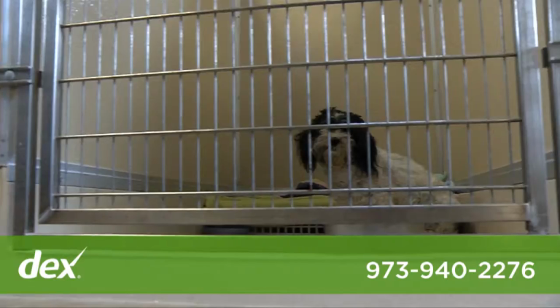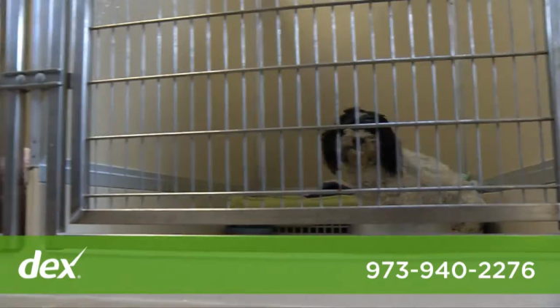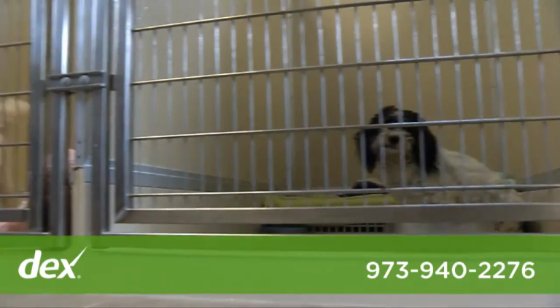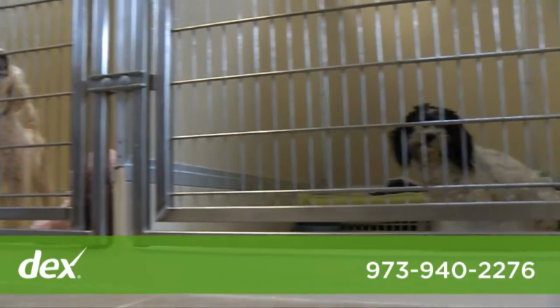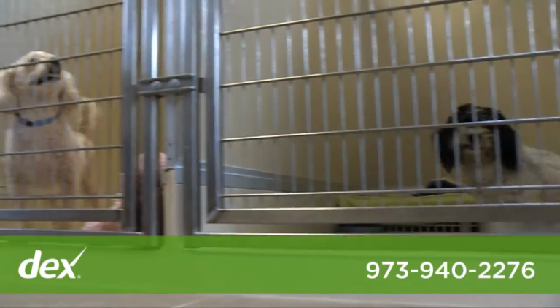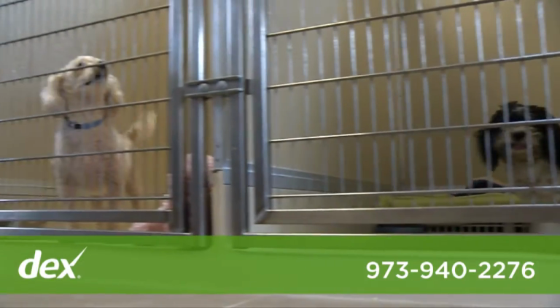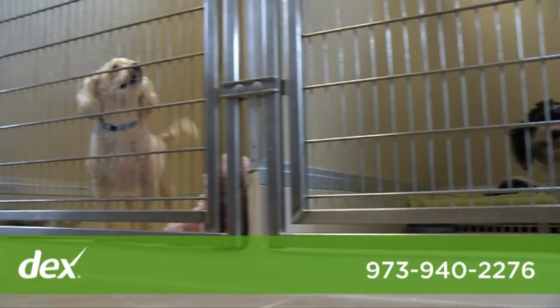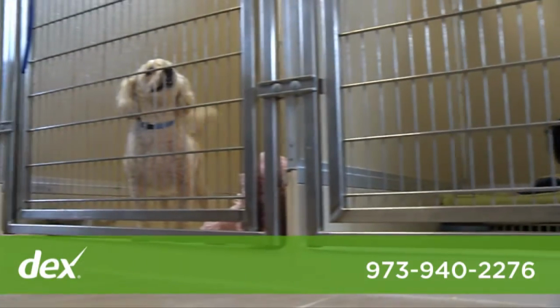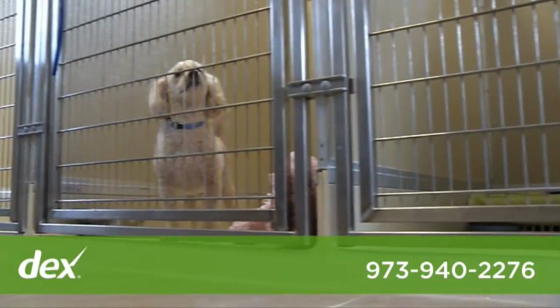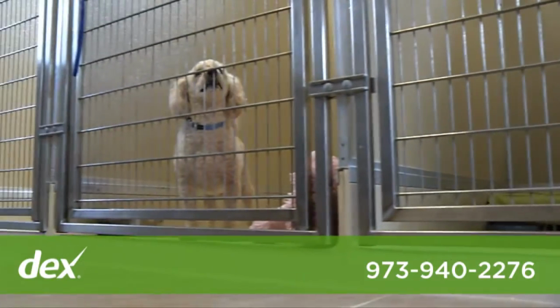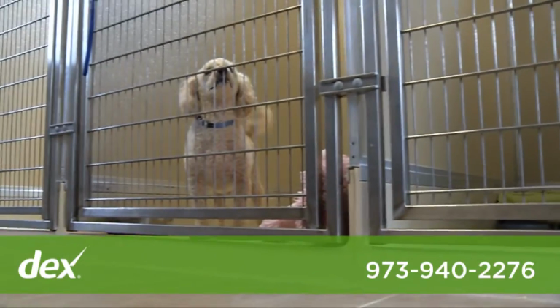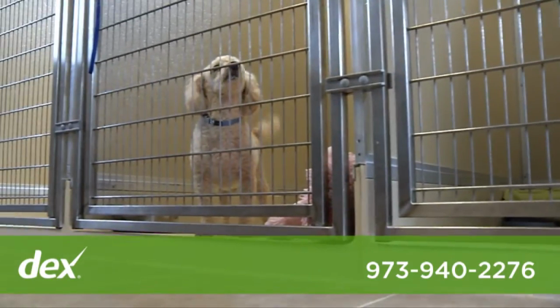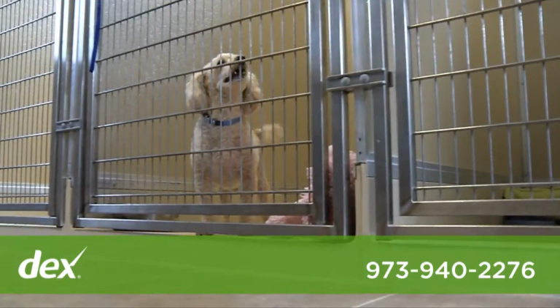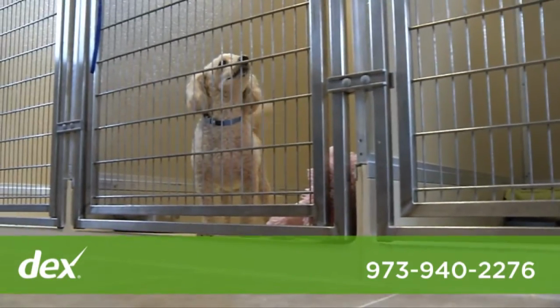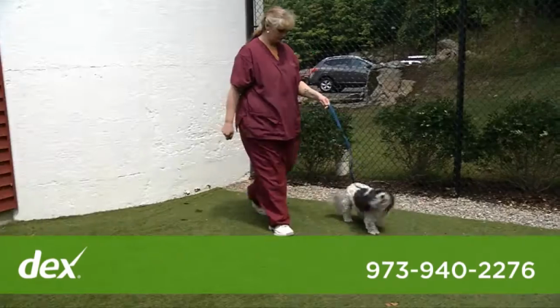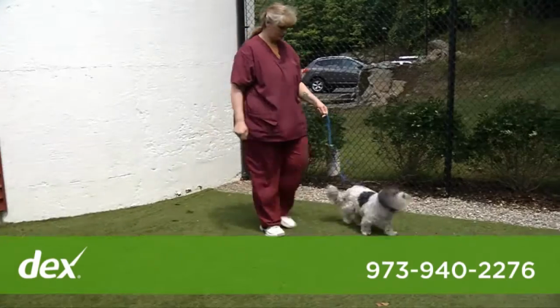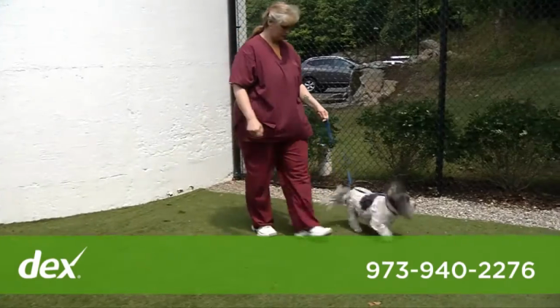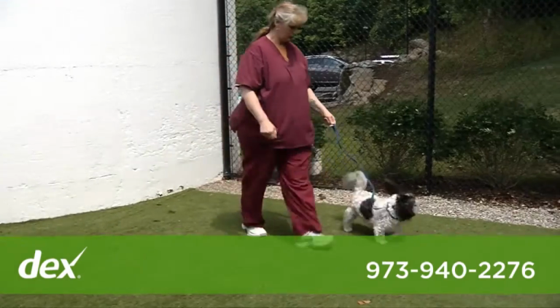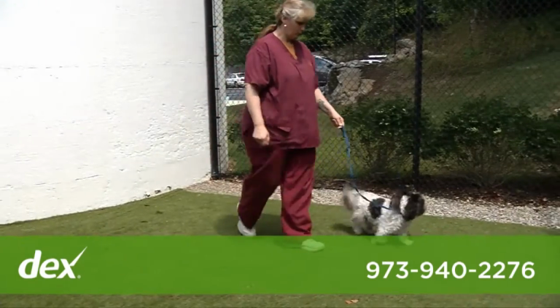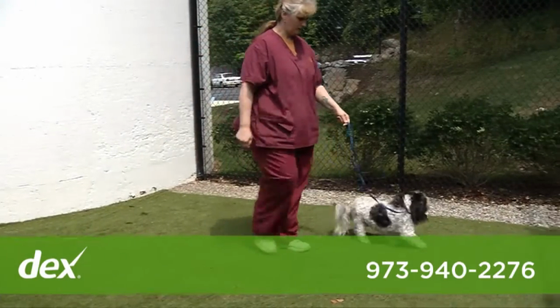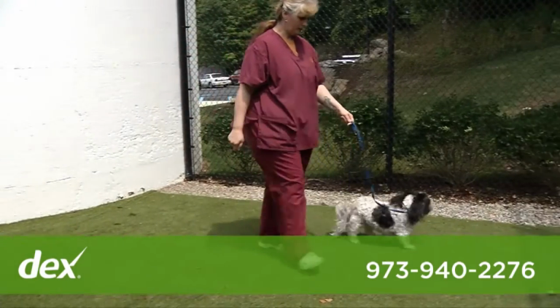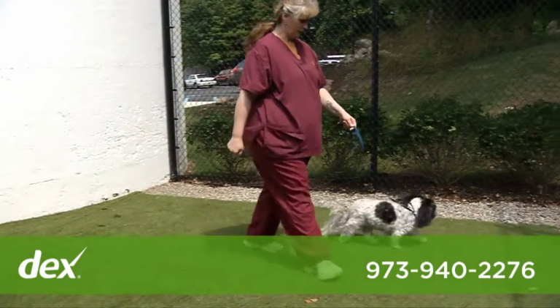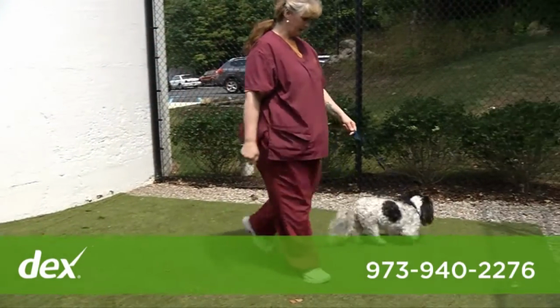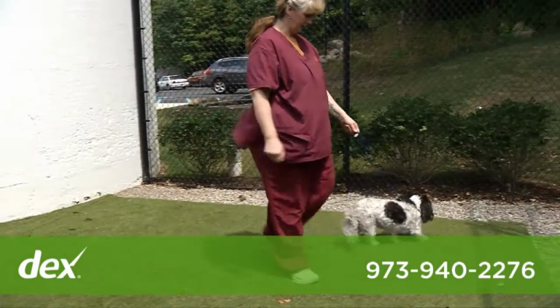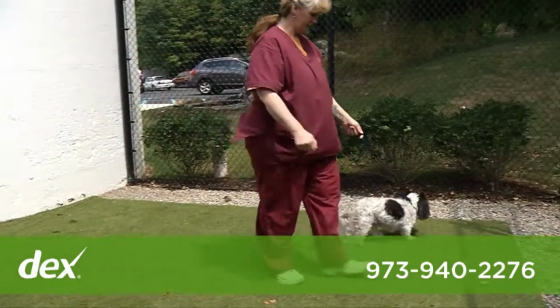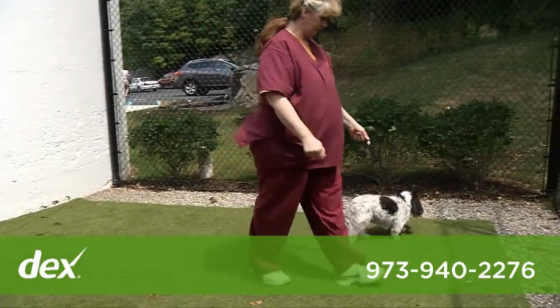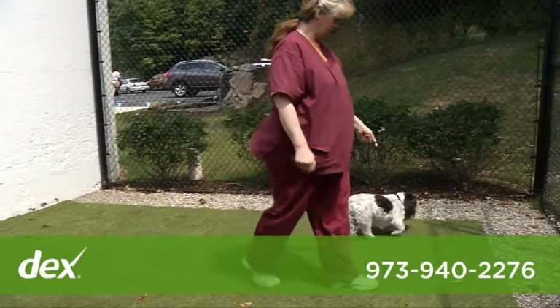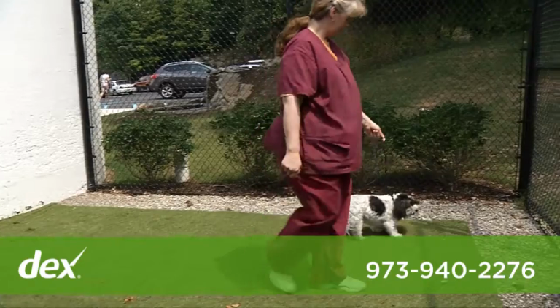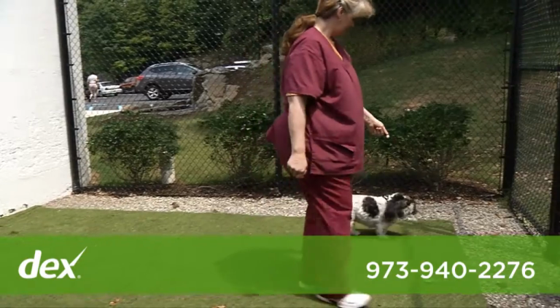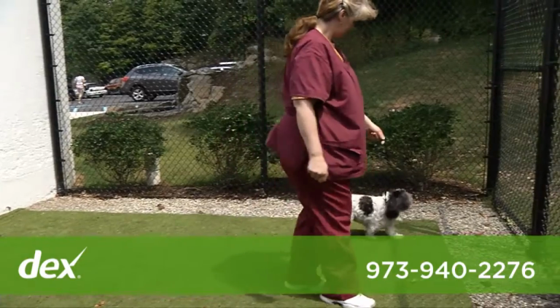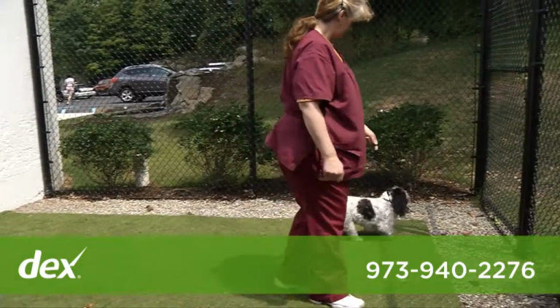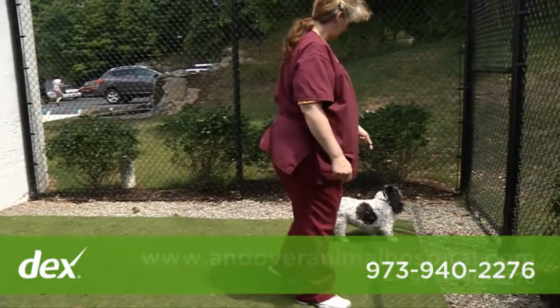Our patient wards are clean and spacious, and there's plenty of fresh air in our outdoor canine exercise yard.